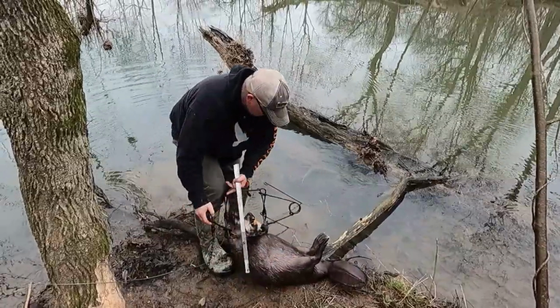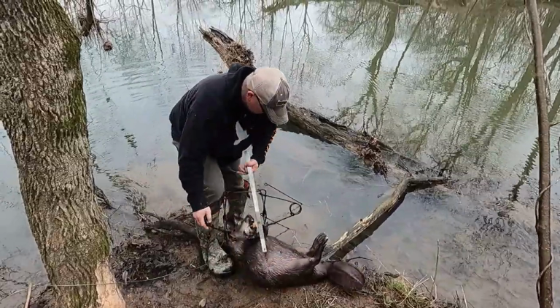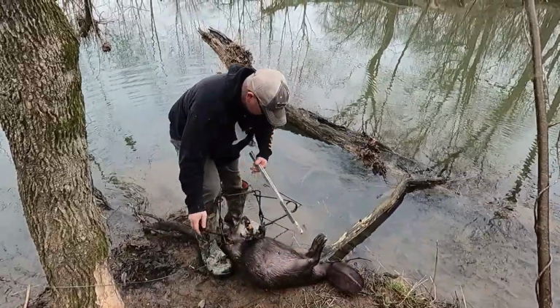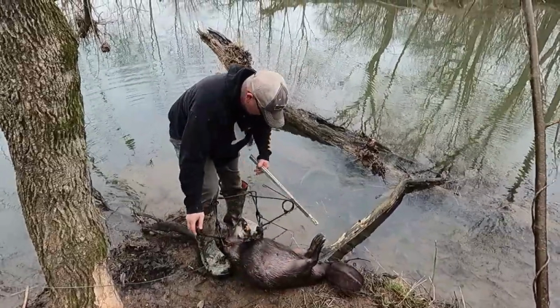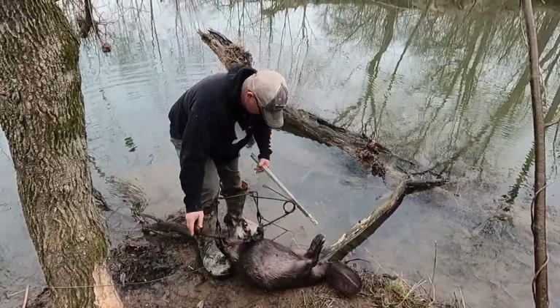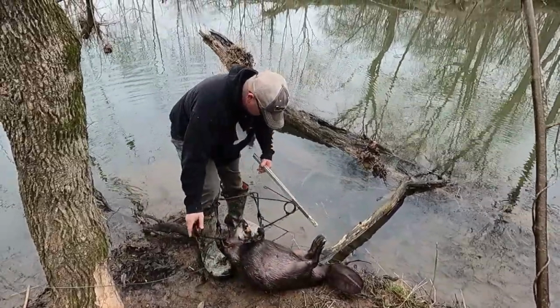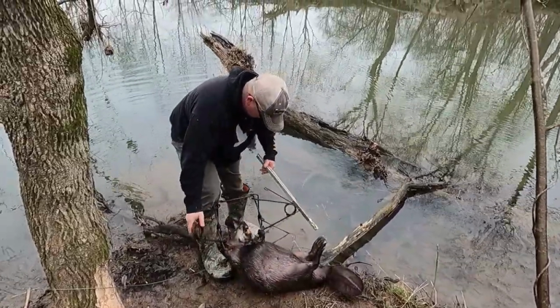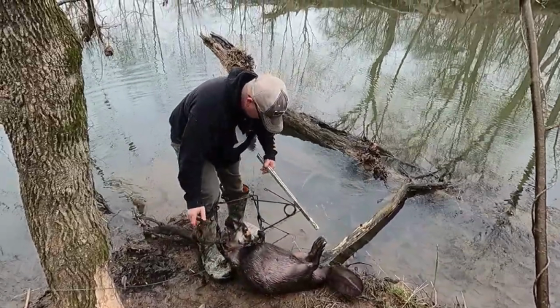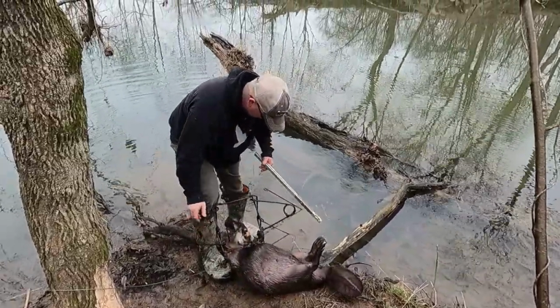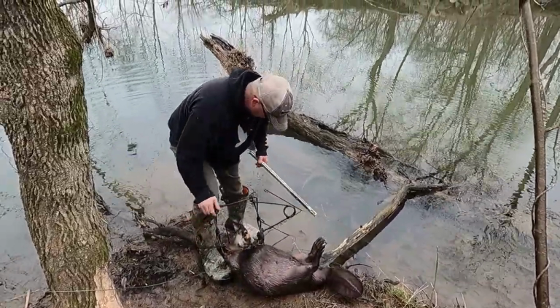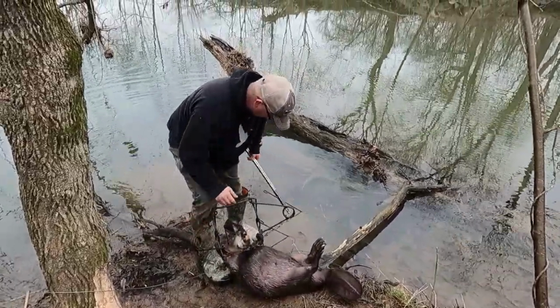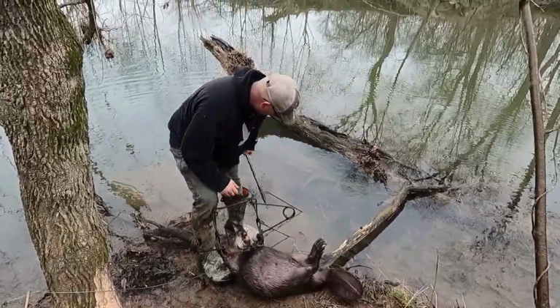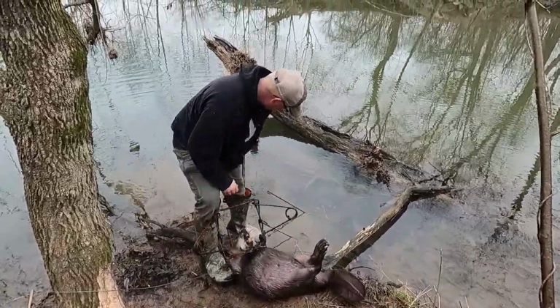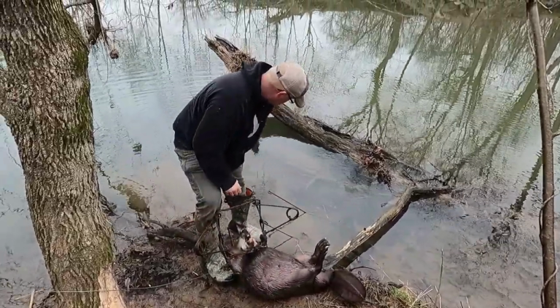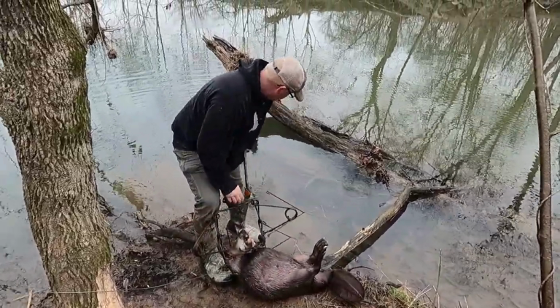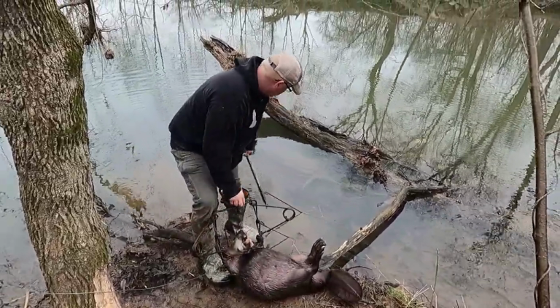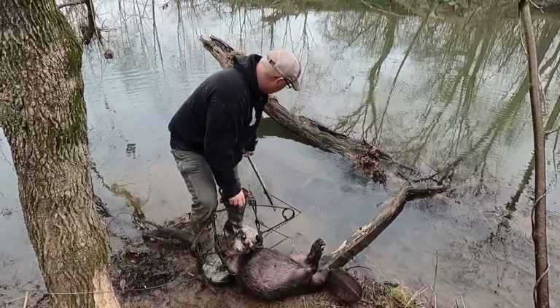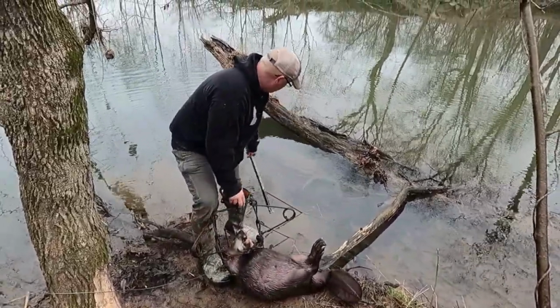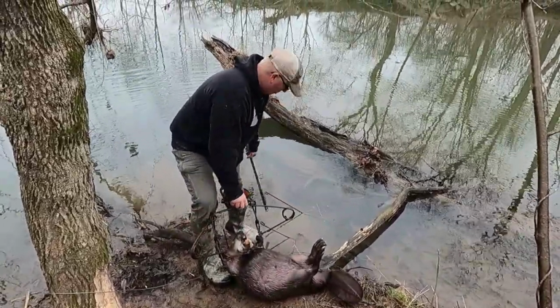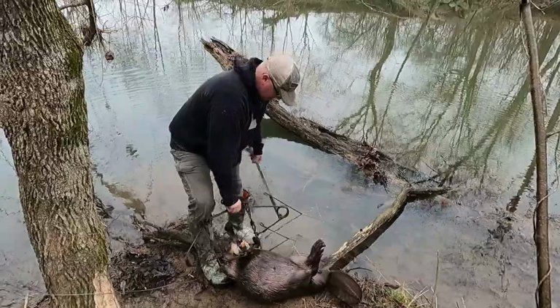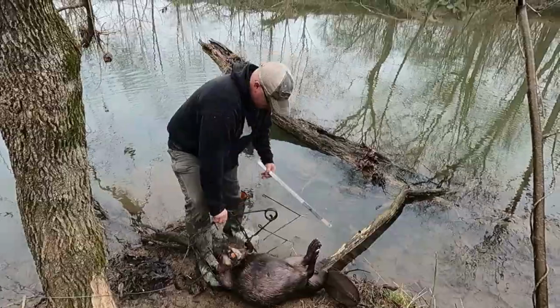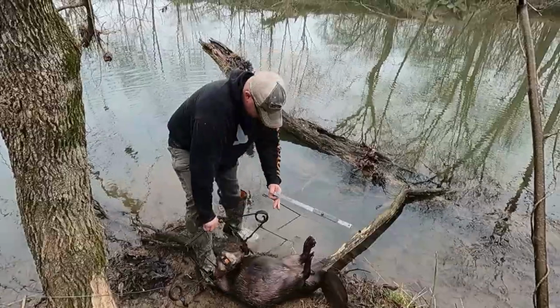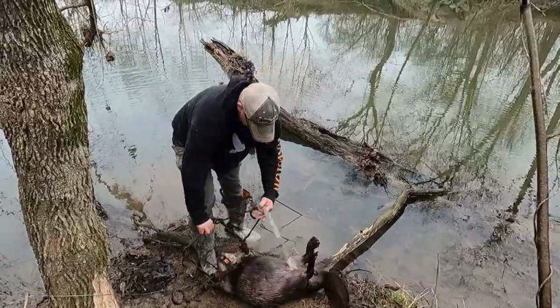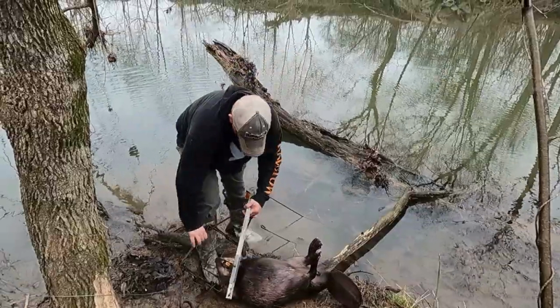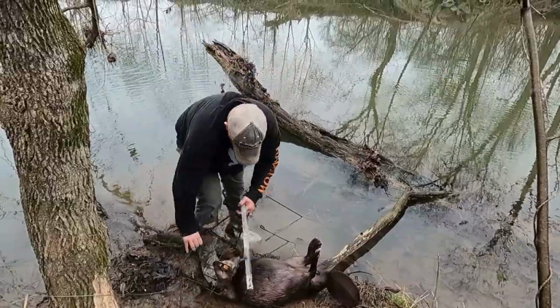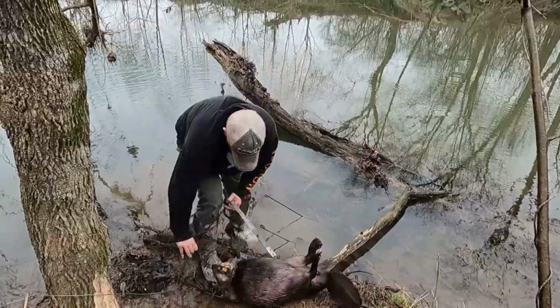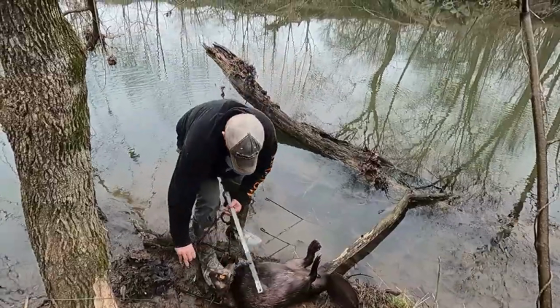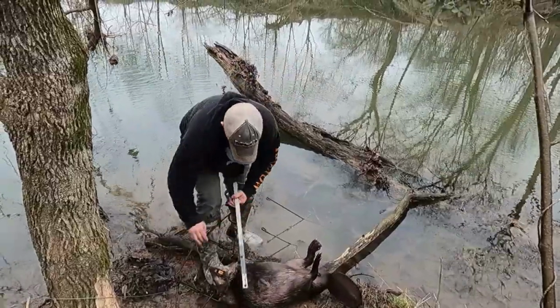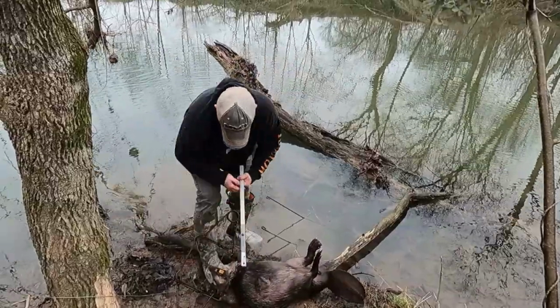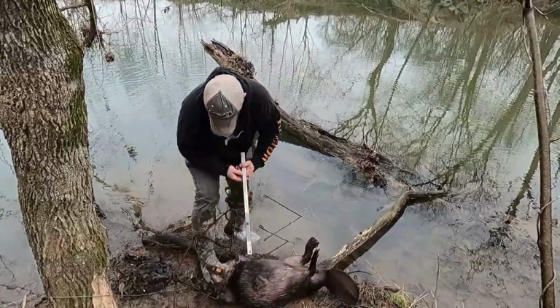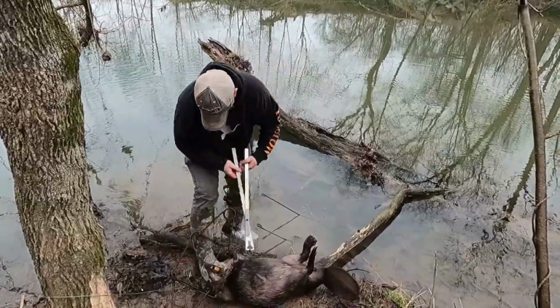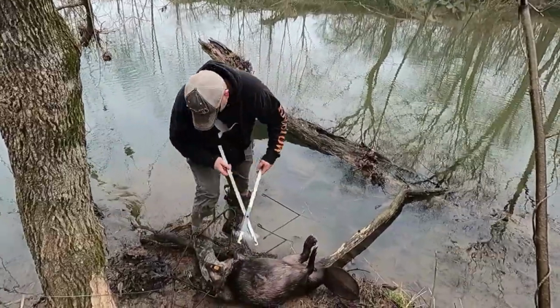This is a lot better beaver than I caught here yesterday. The beaver I caught here yesterday was pretty small. It's a lot better beaver. We'll get him out.